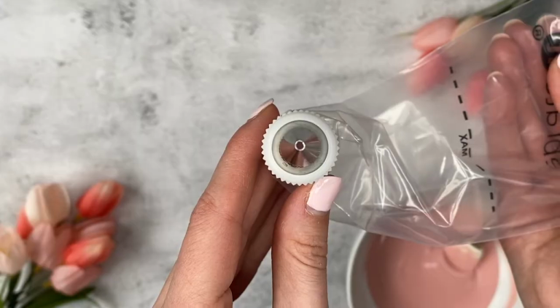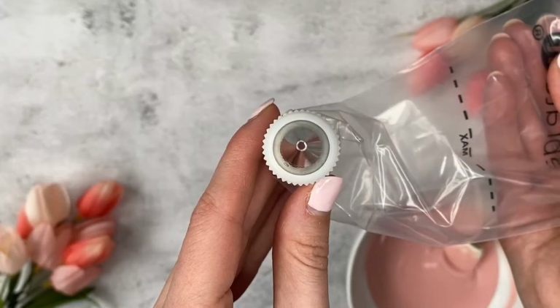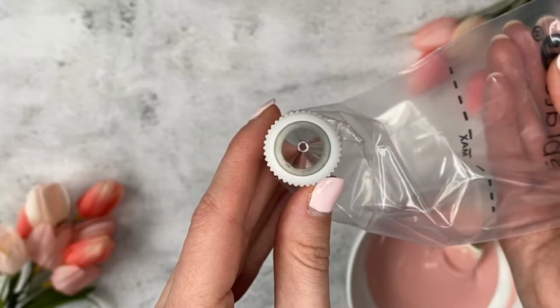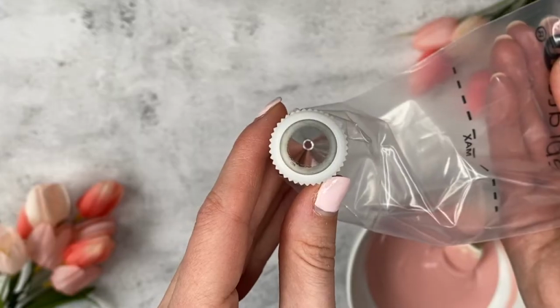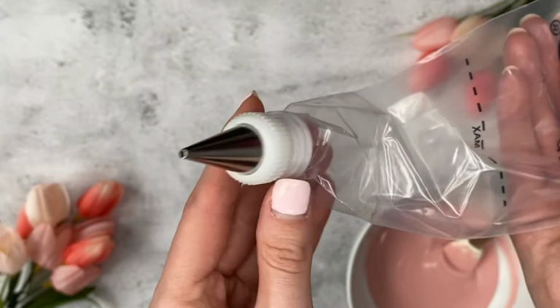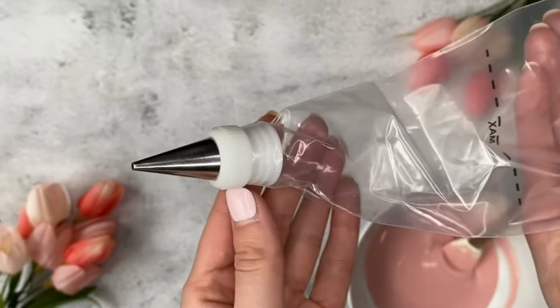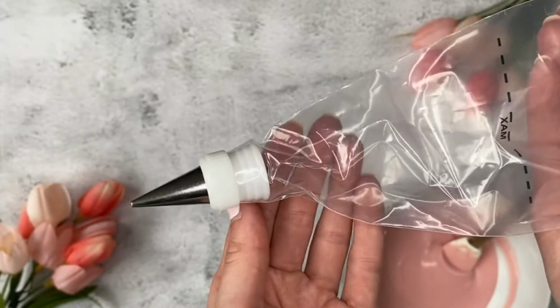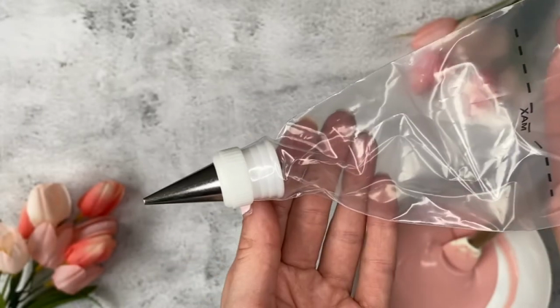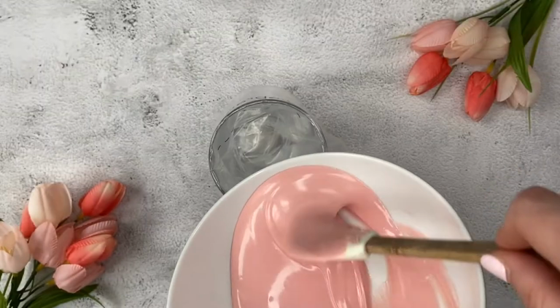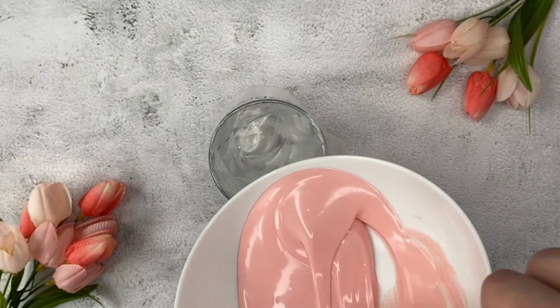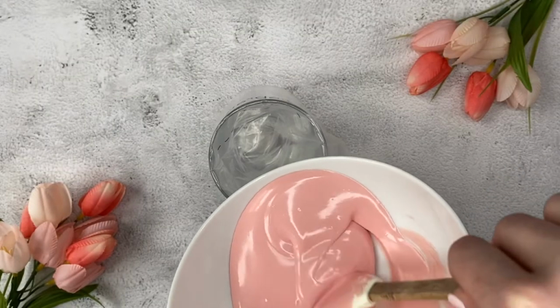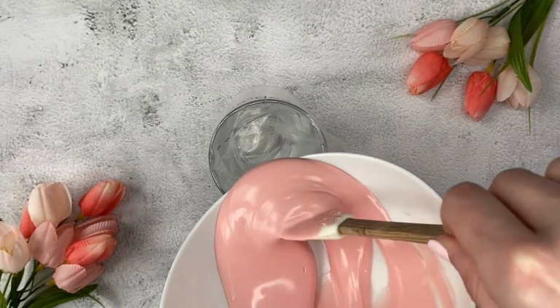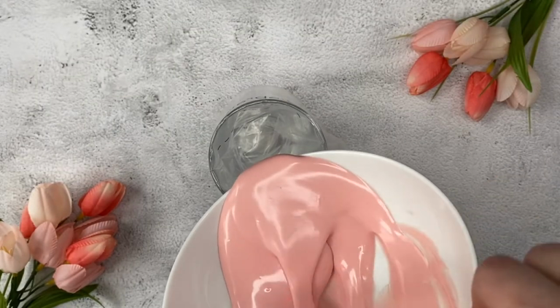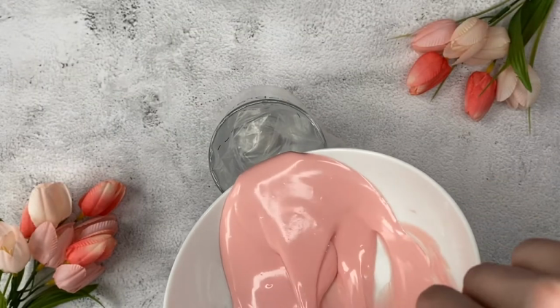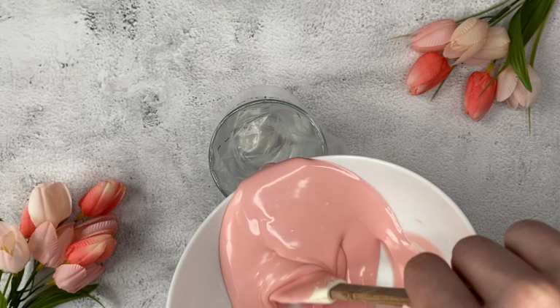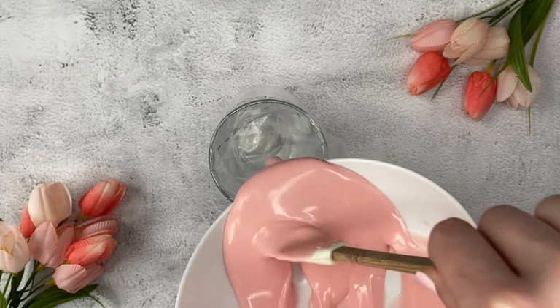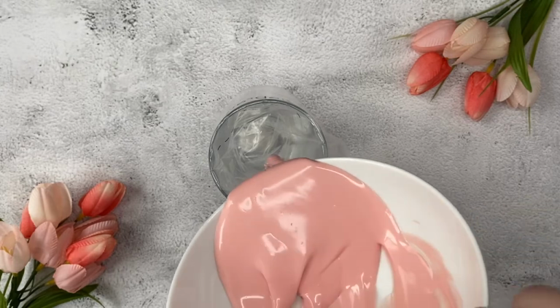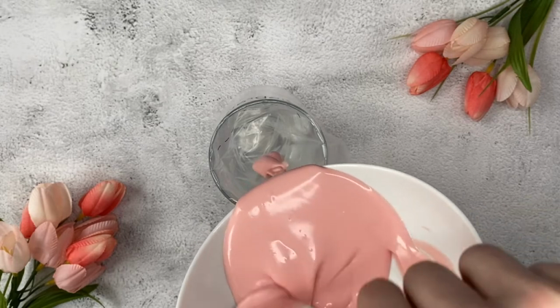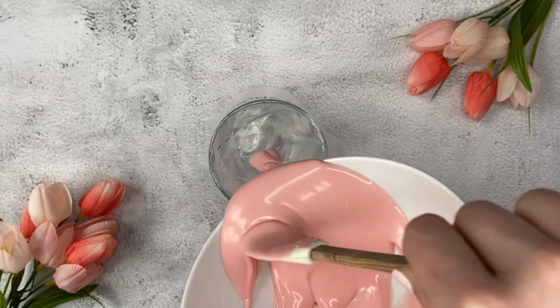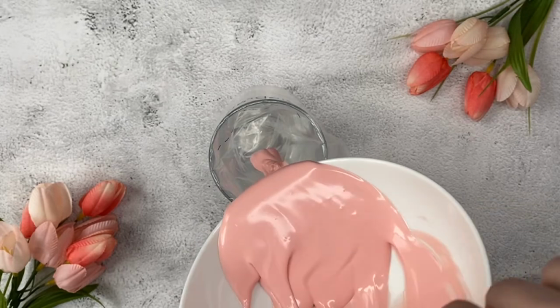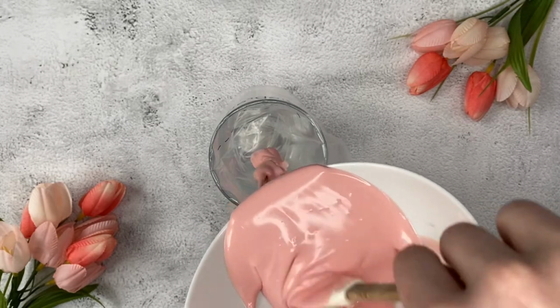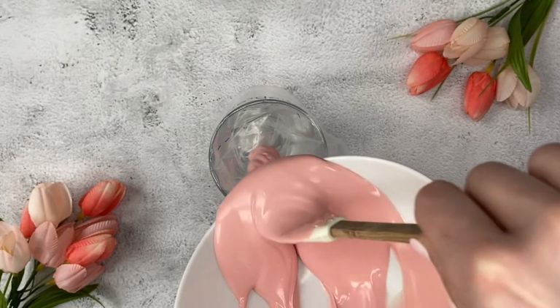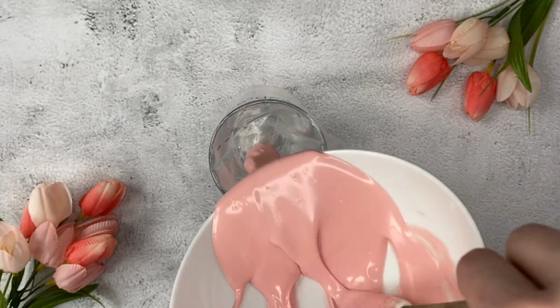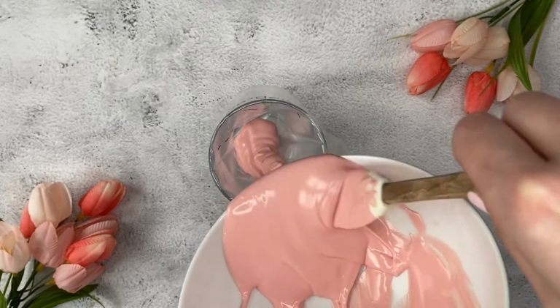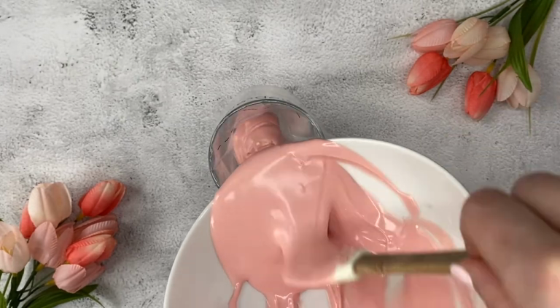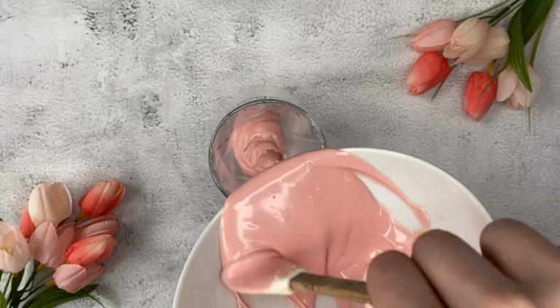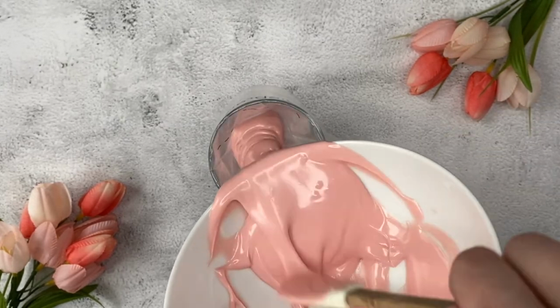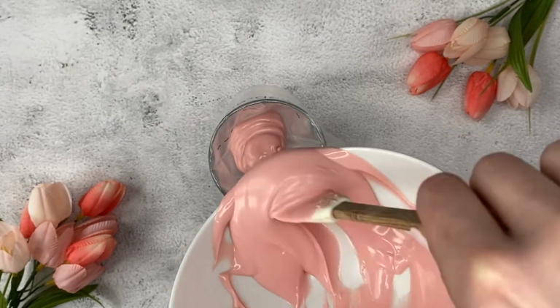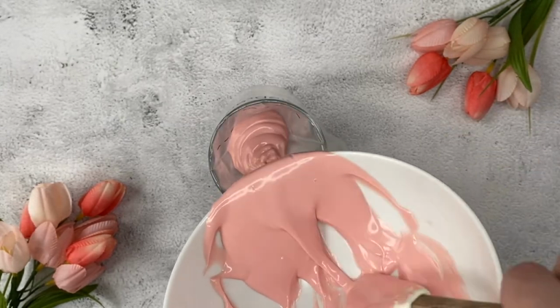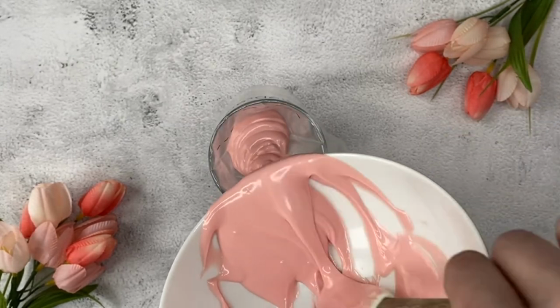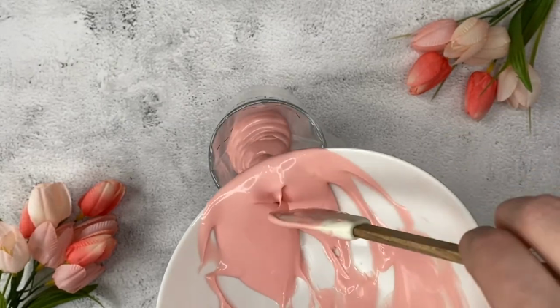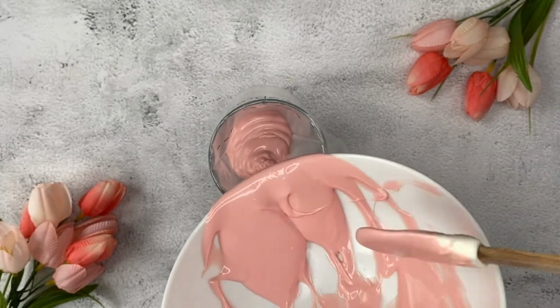Fit a piping bag with a small round piping tip. Pour your melted candy melts into the piping bag. Putting the piping bag in a tall glass makes this step easier.